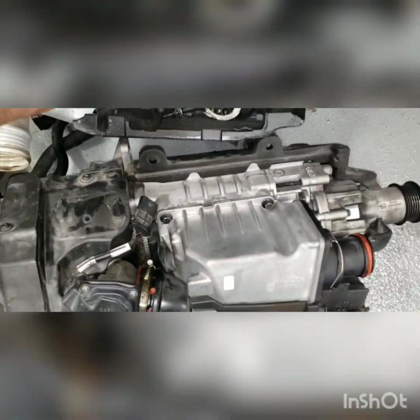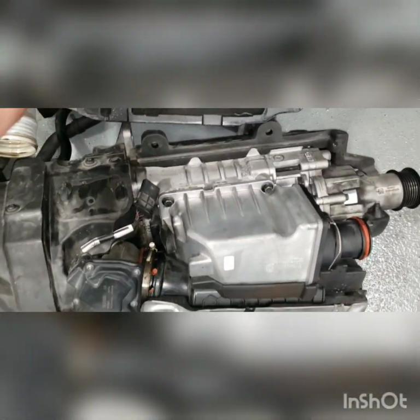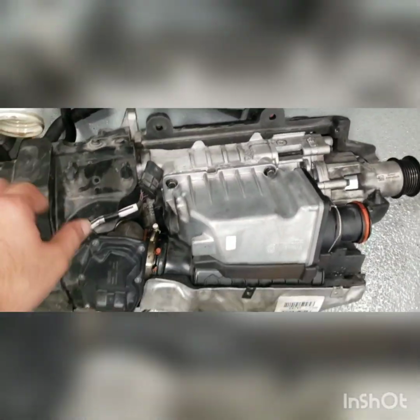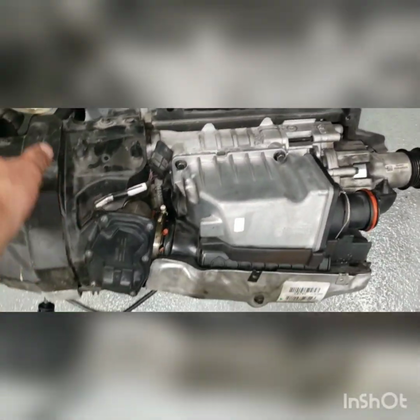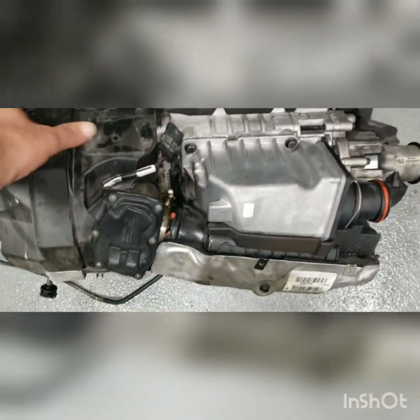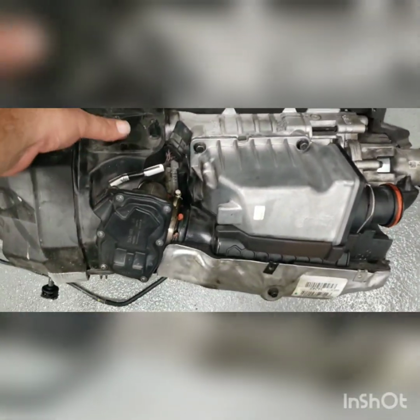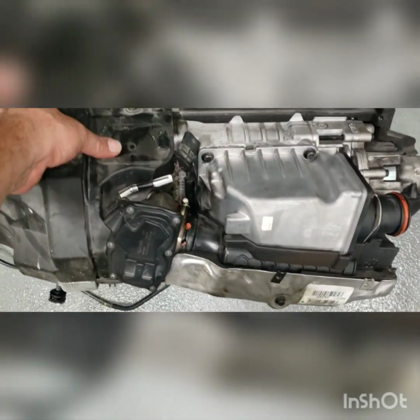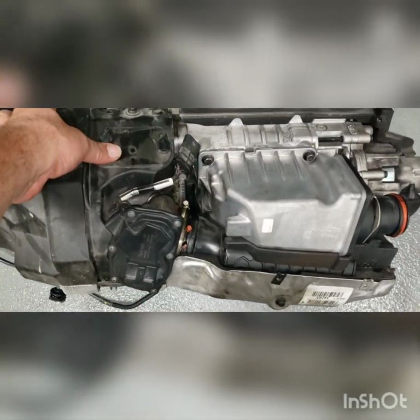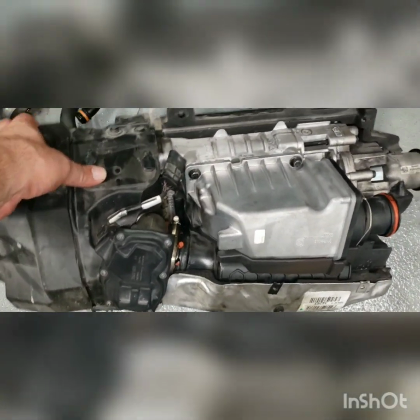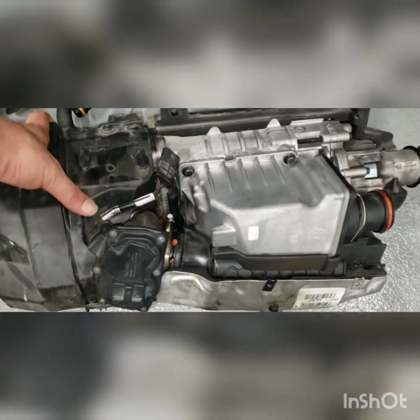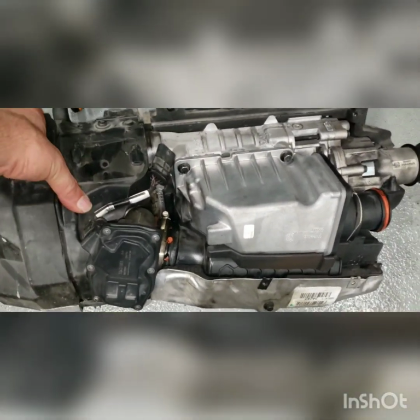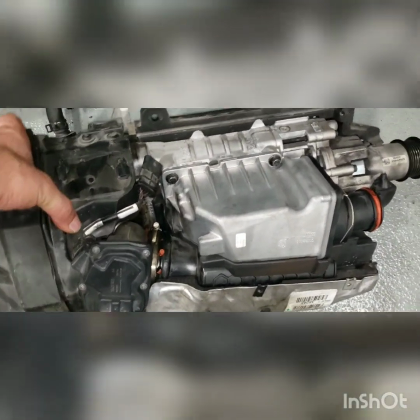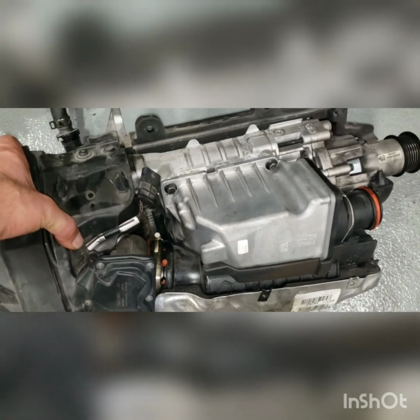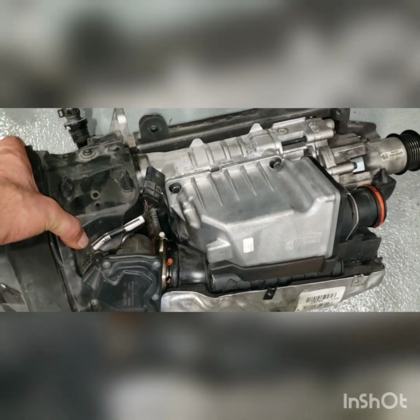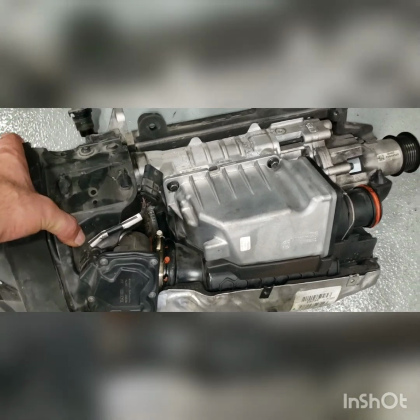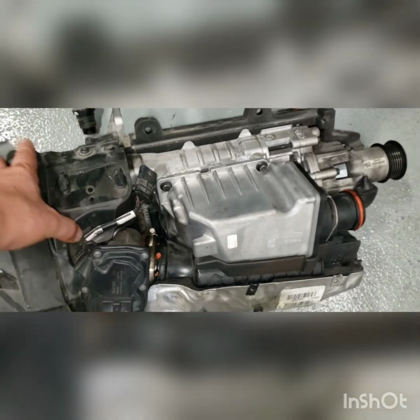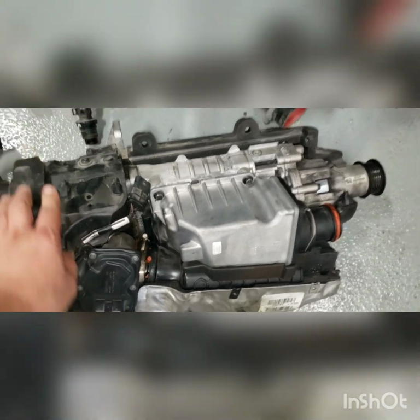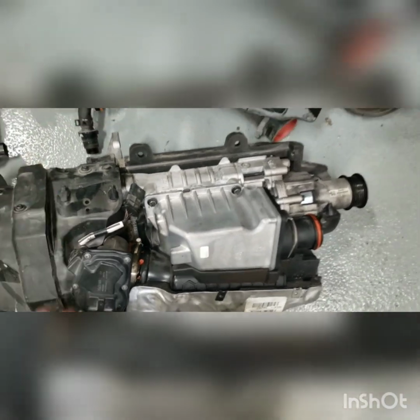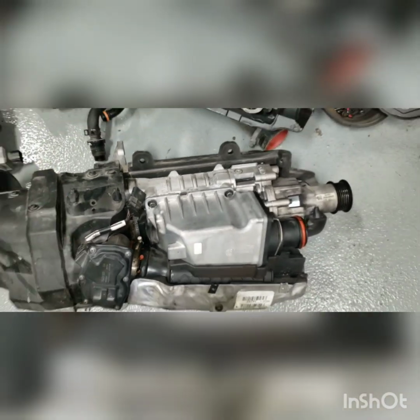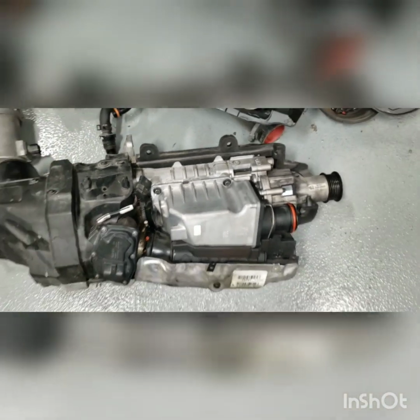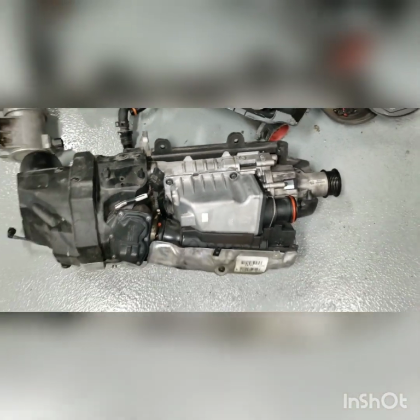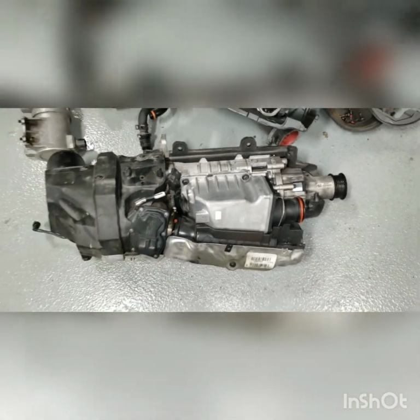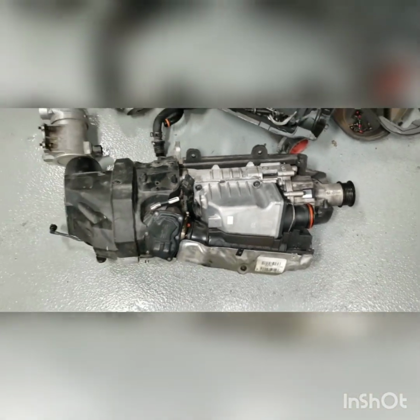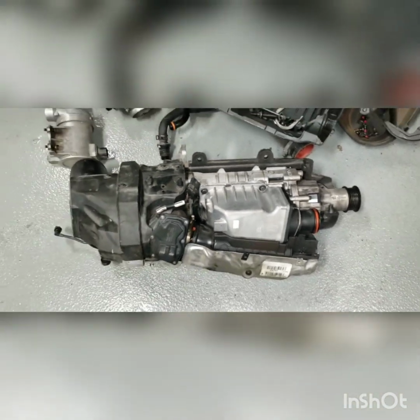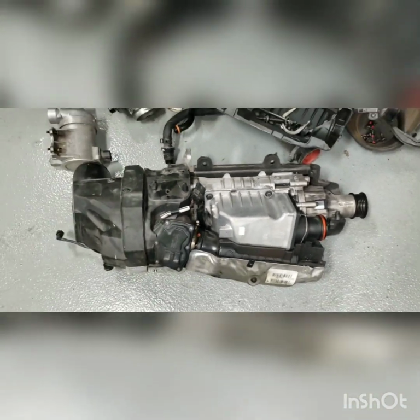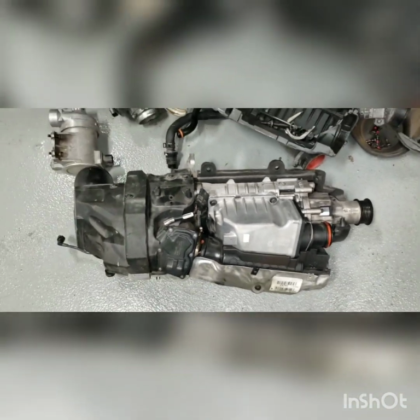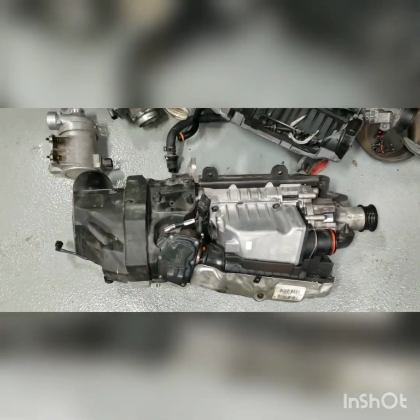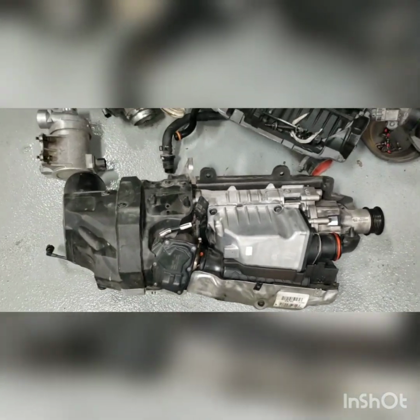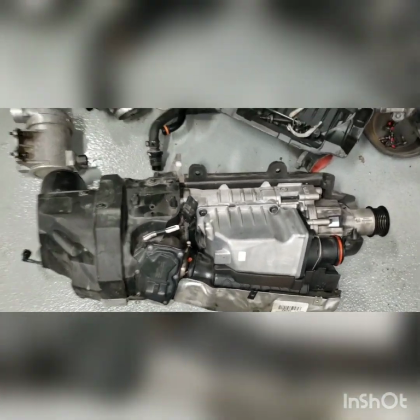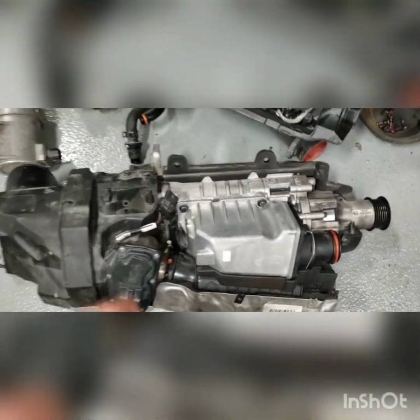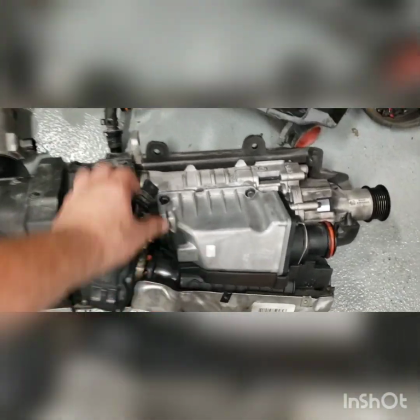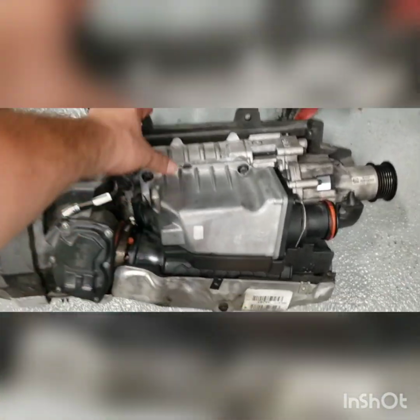This entire unit is the supercharger — it's quite heavy.